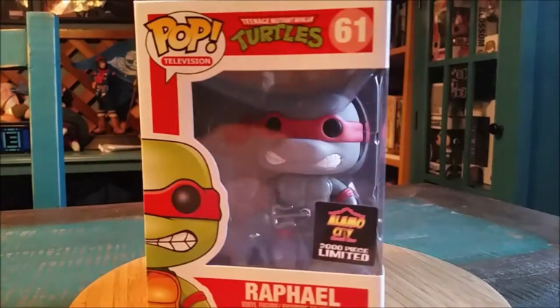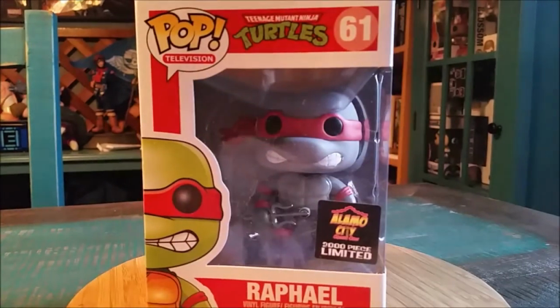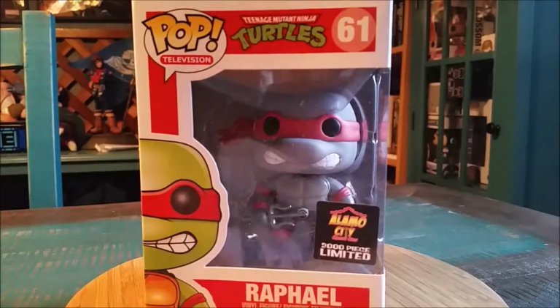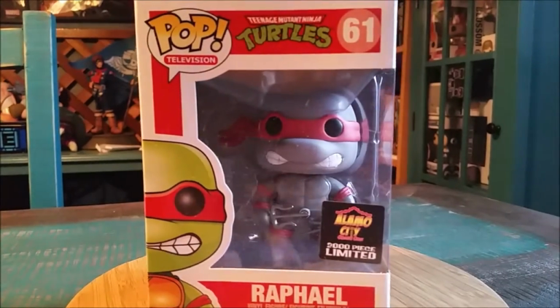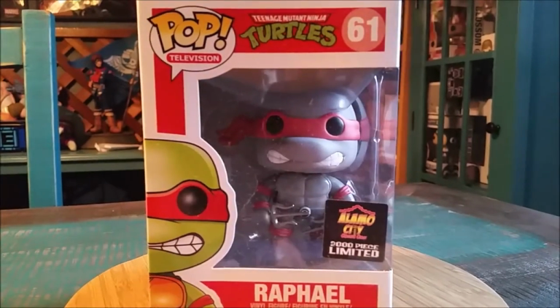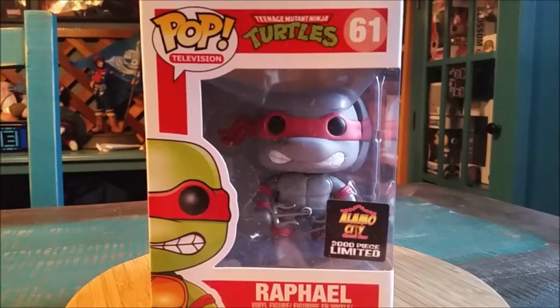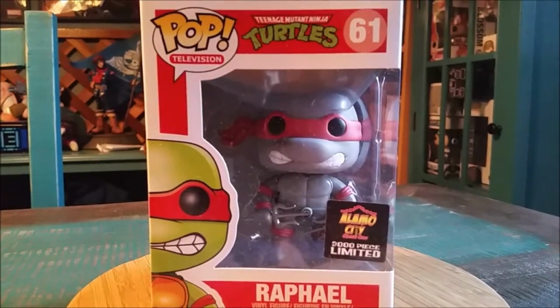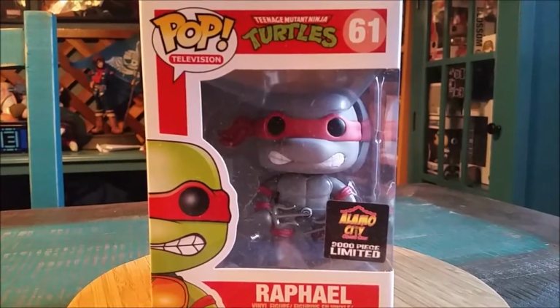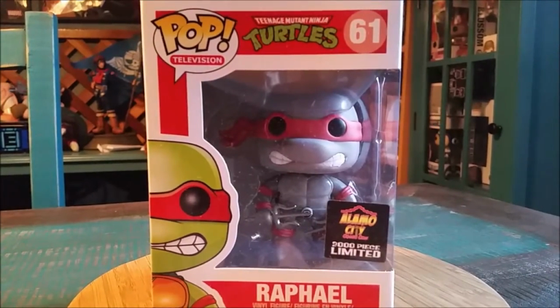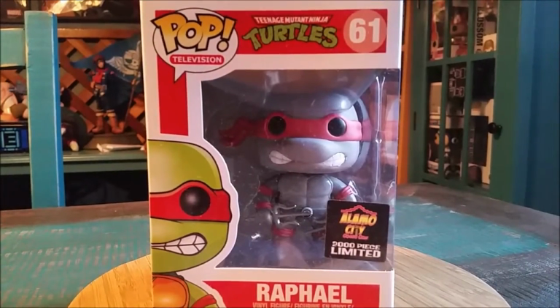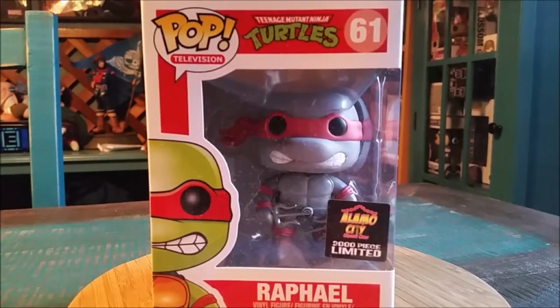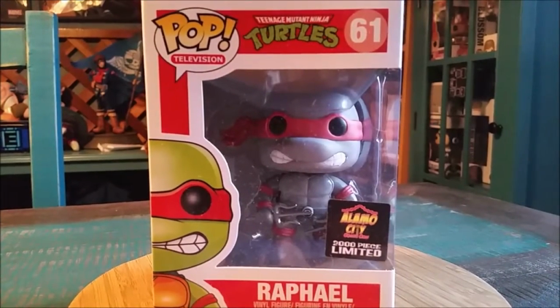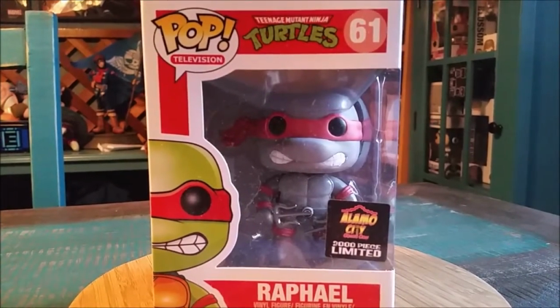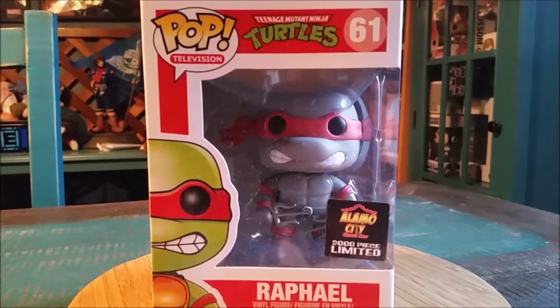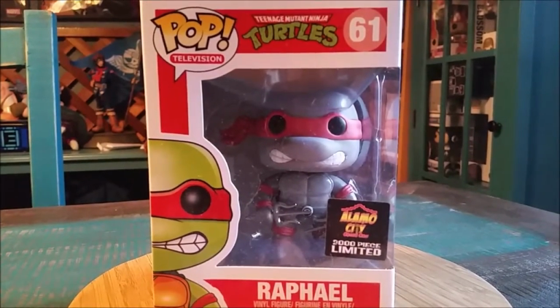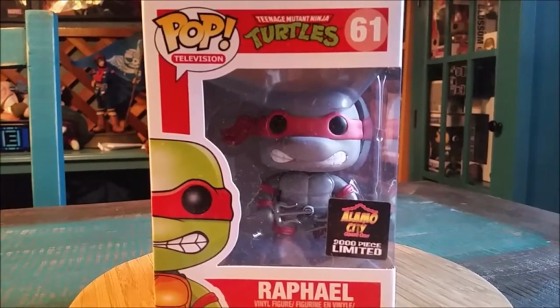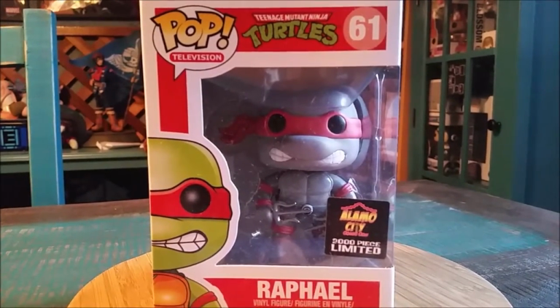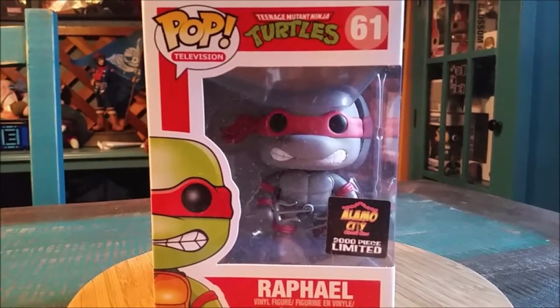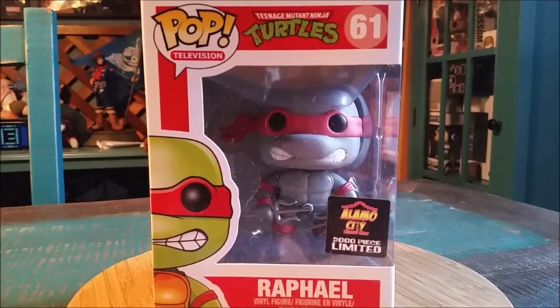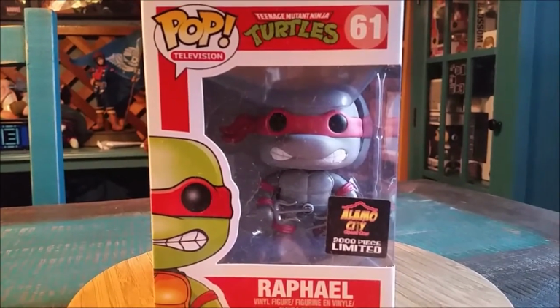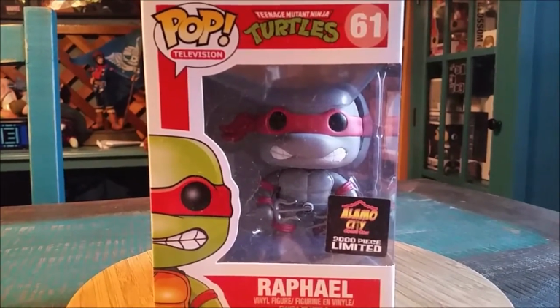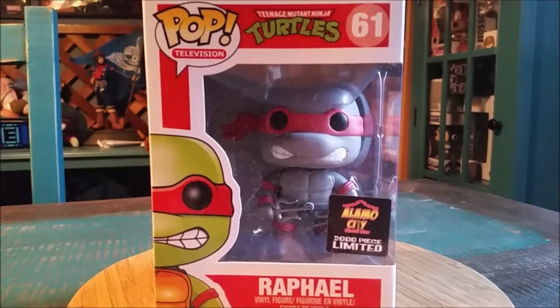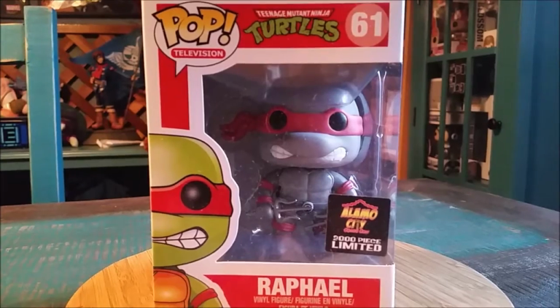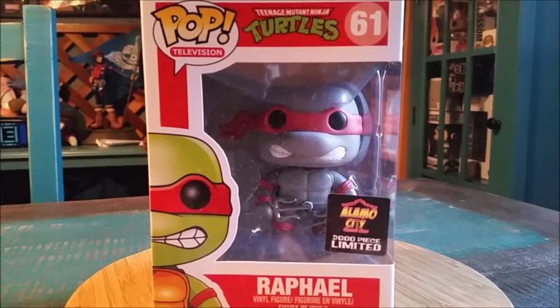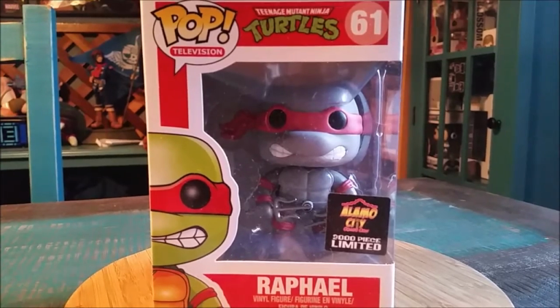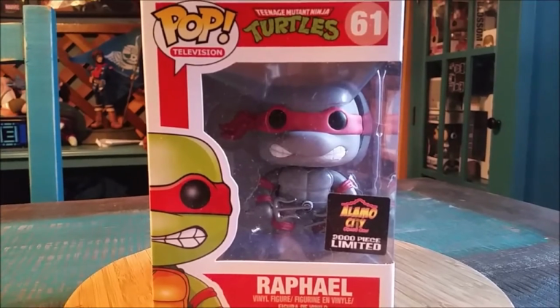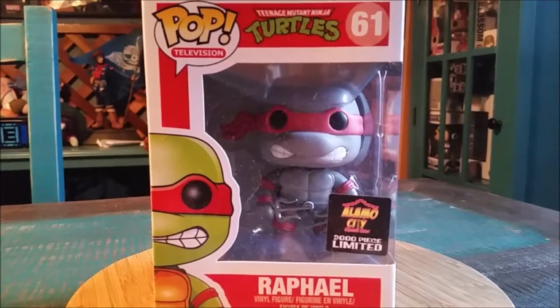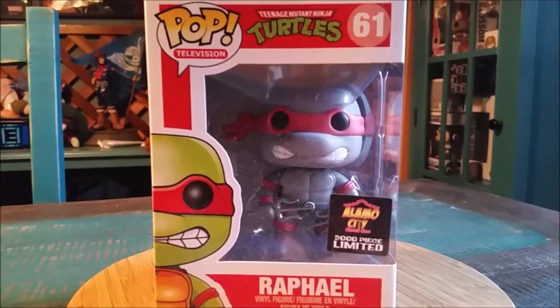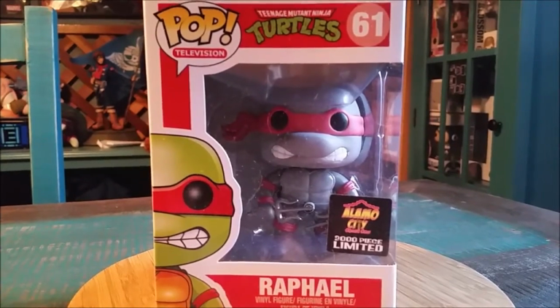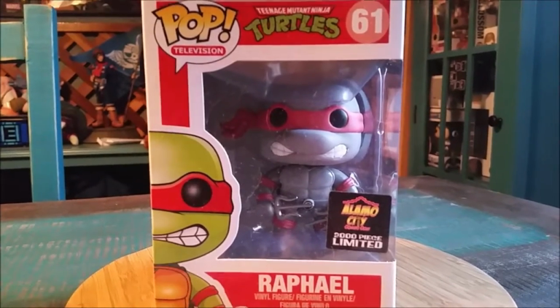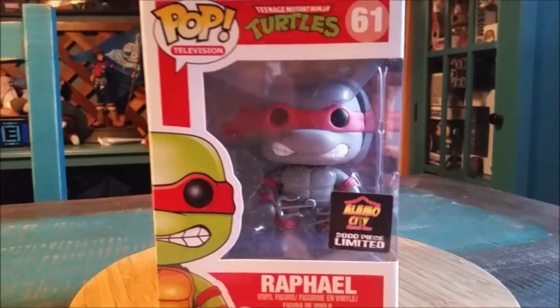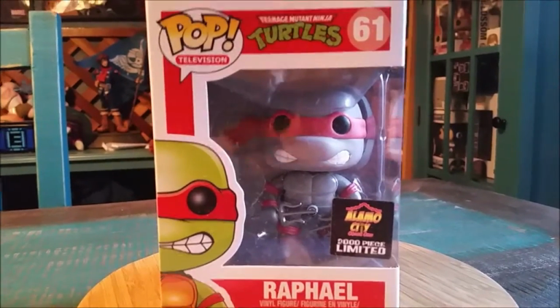I got my hands on him, so I finally figured I'd go ahead and show him off too. I'll take him out of the package so you can see him up close.